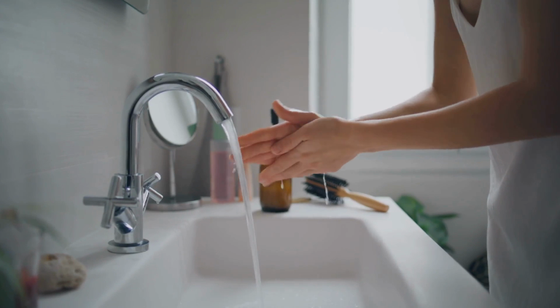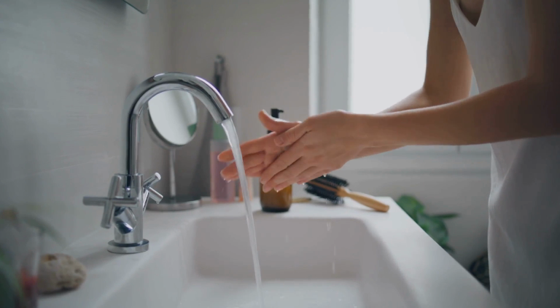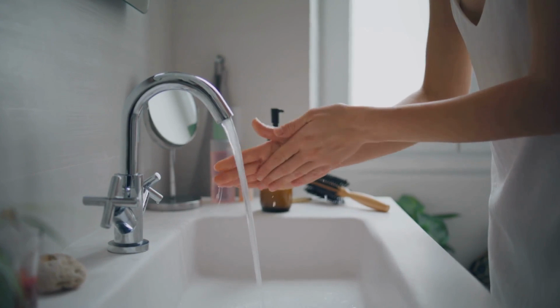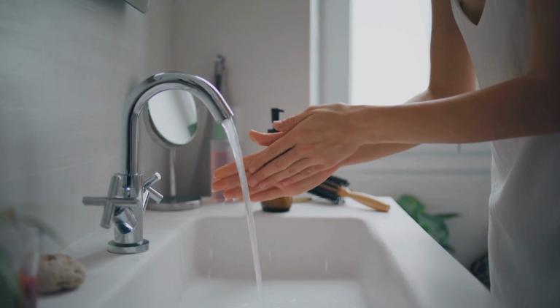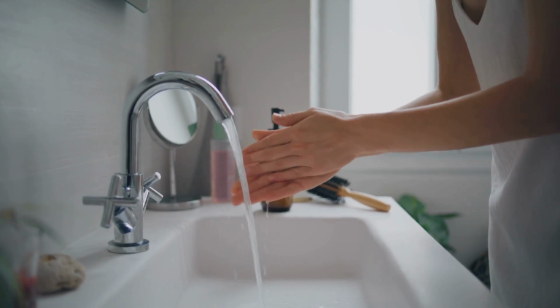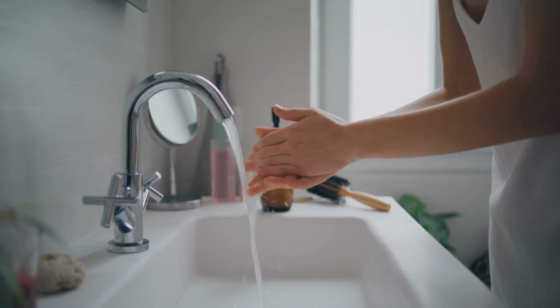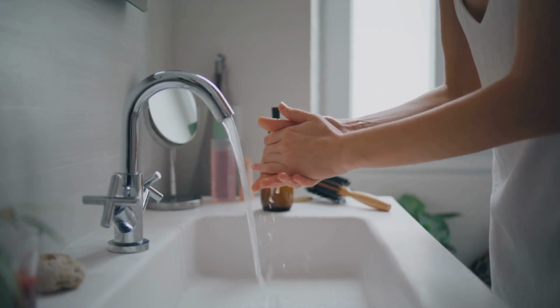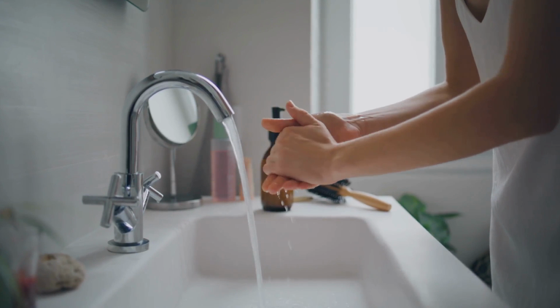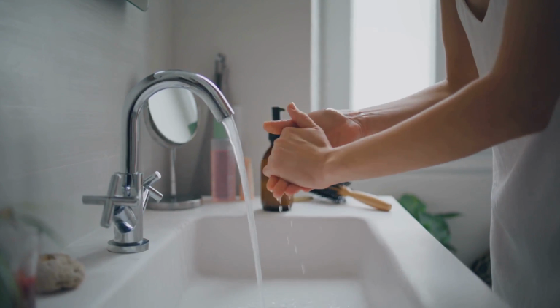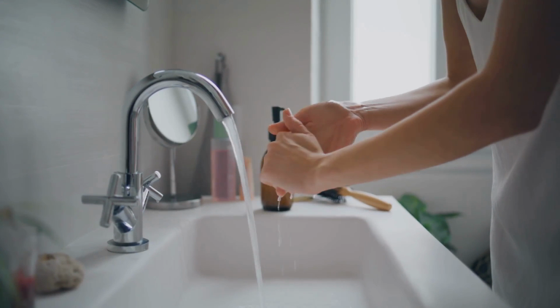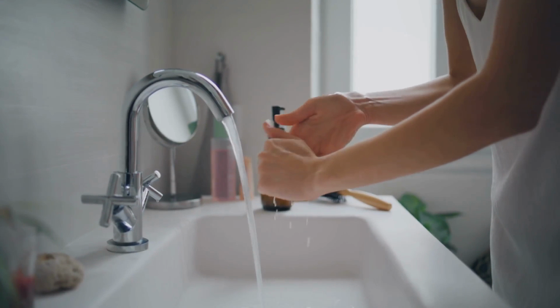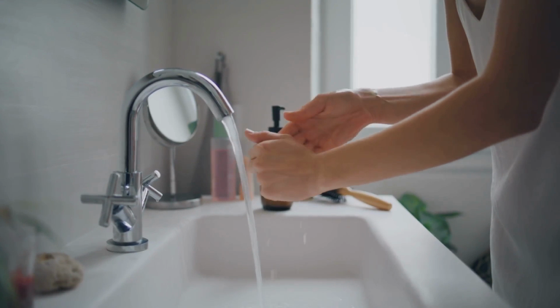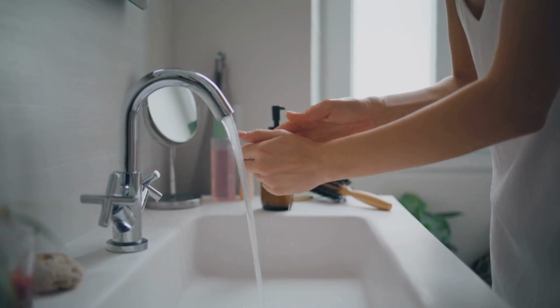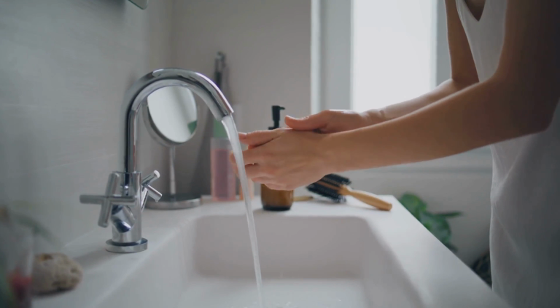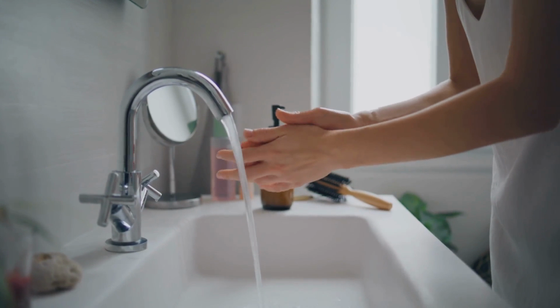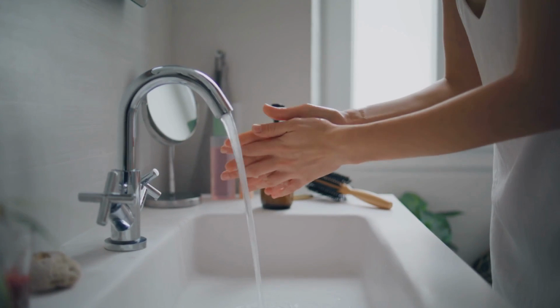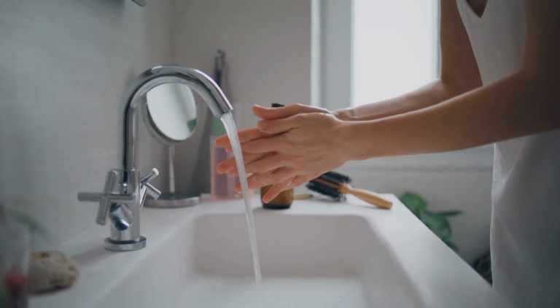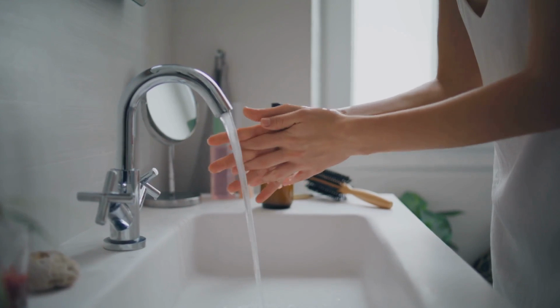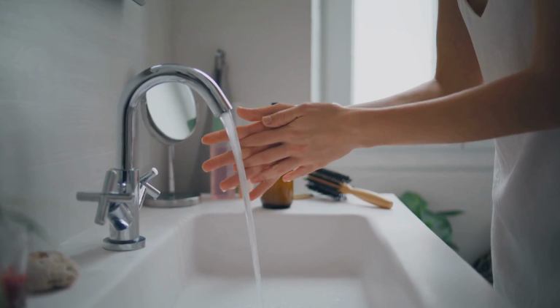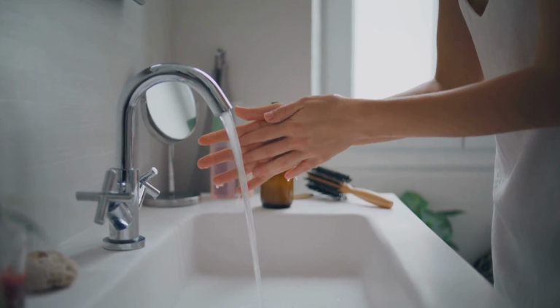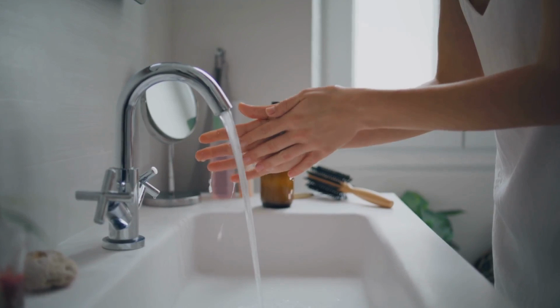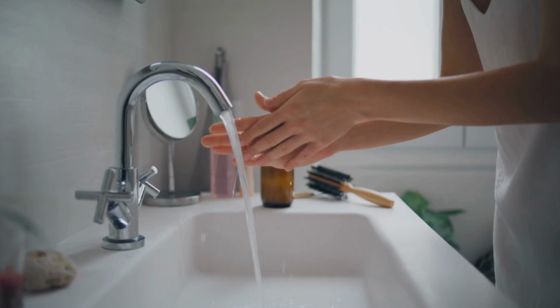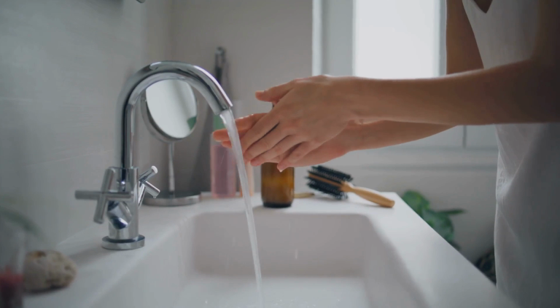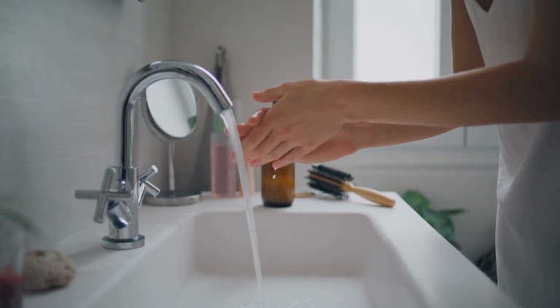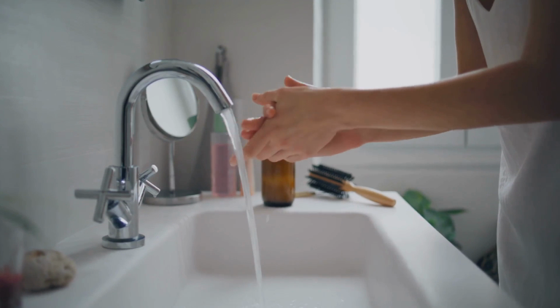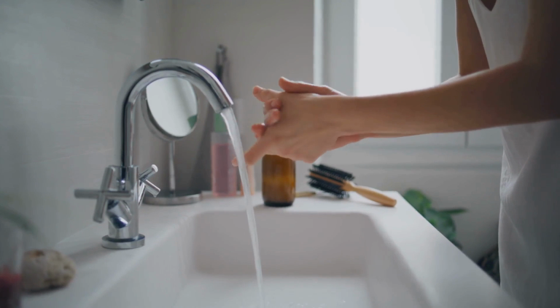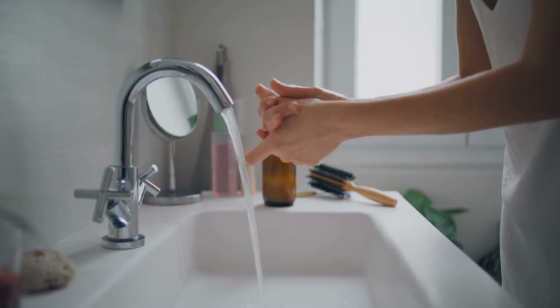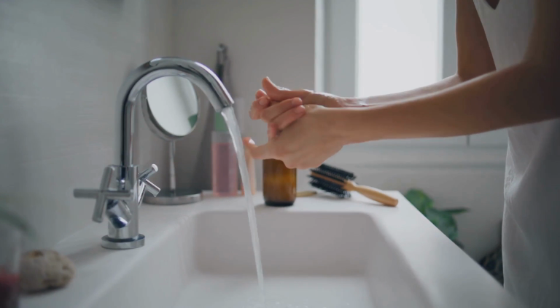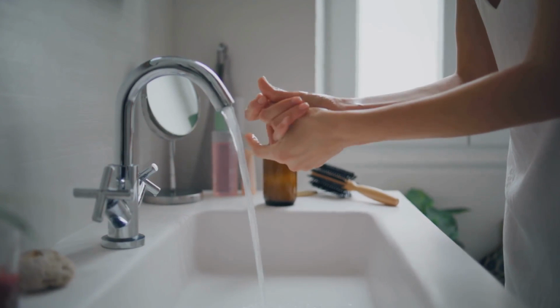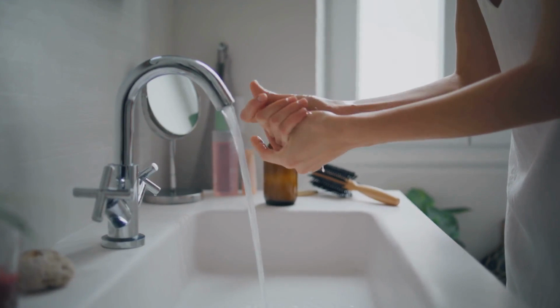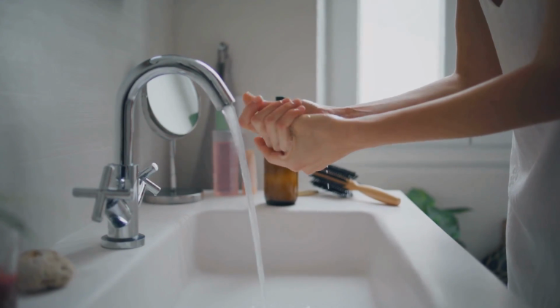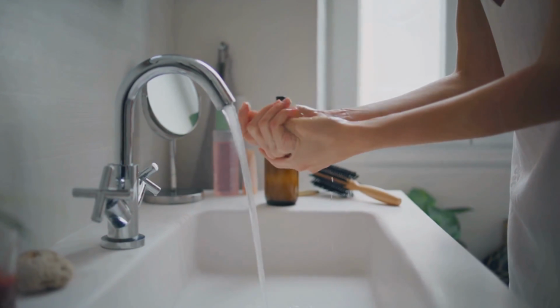So, are you ready to save water, save money, and help the planet? Let's dive in.